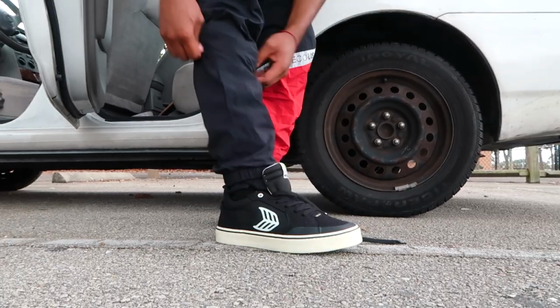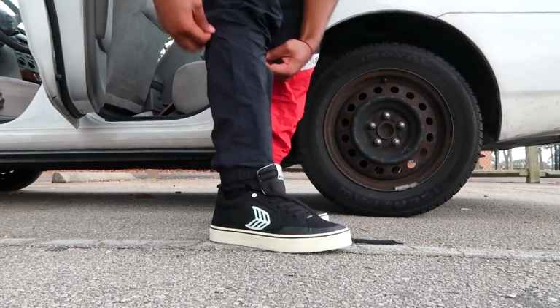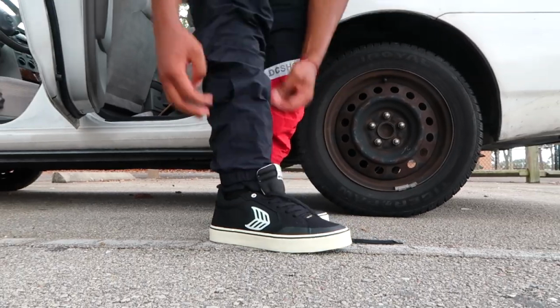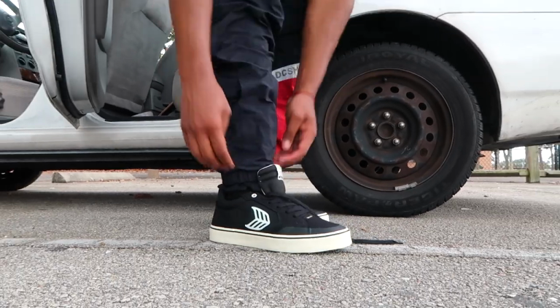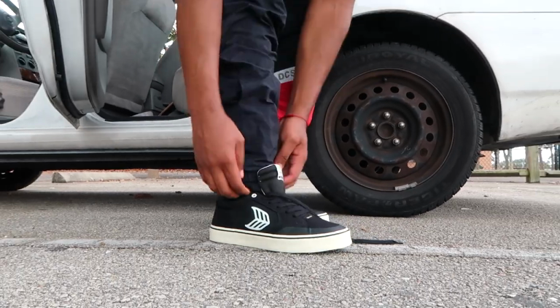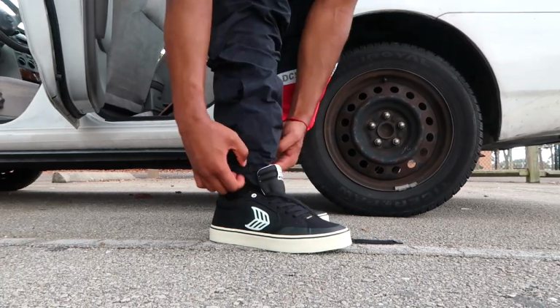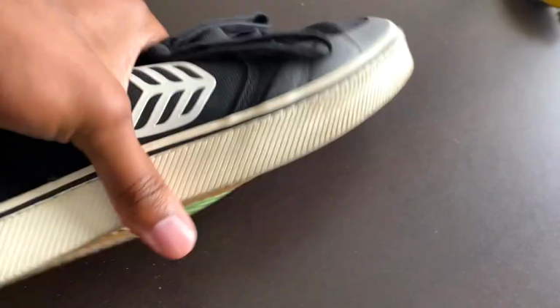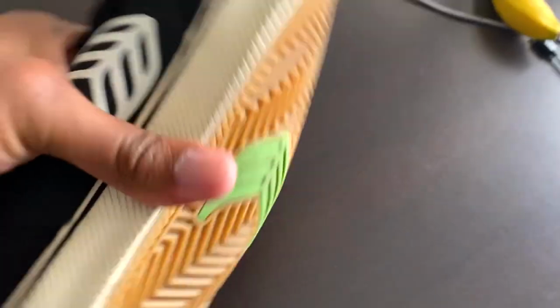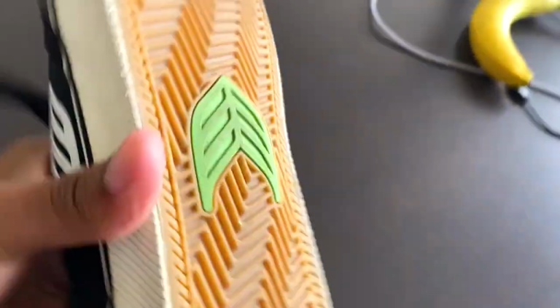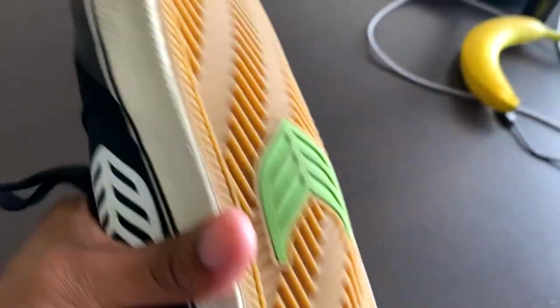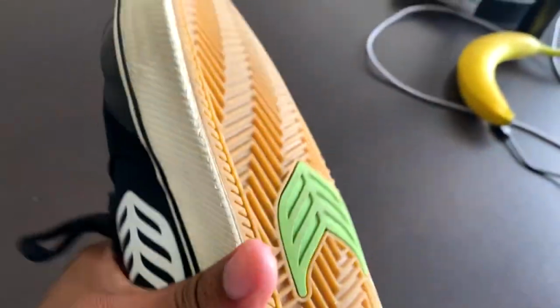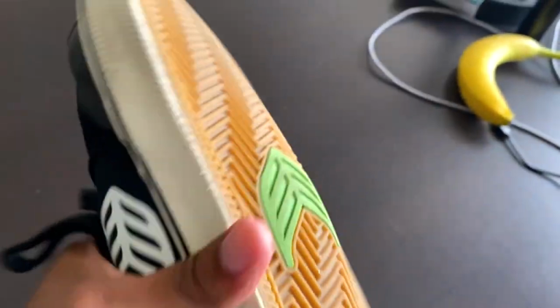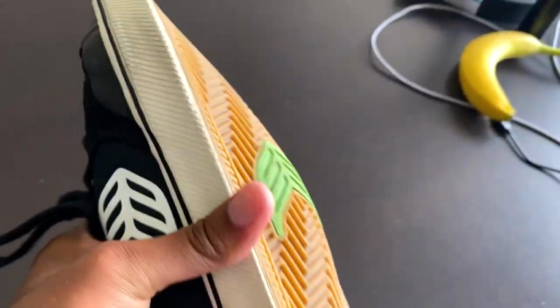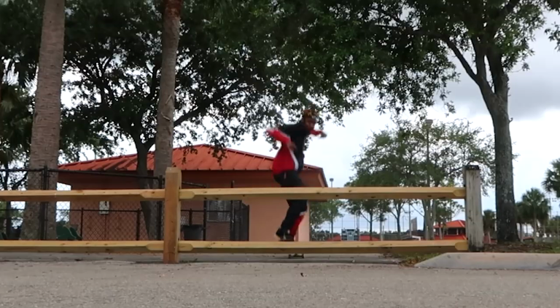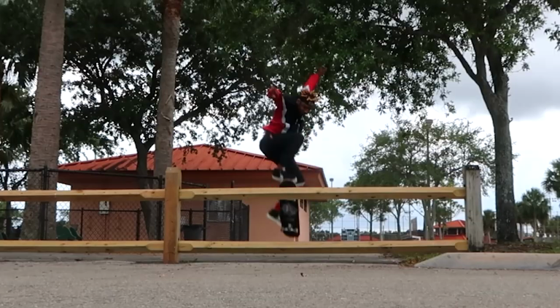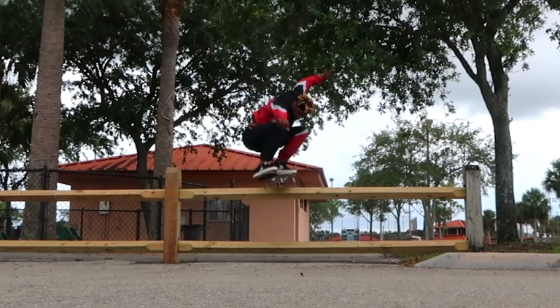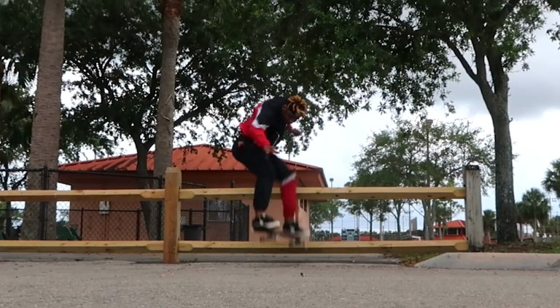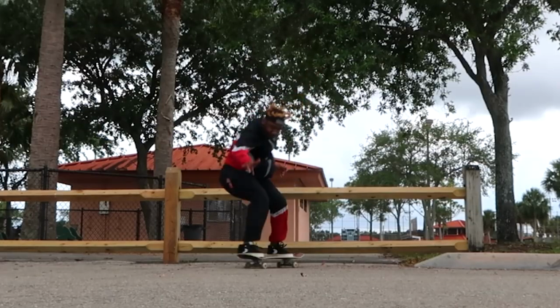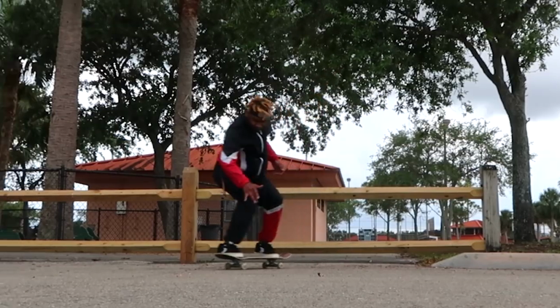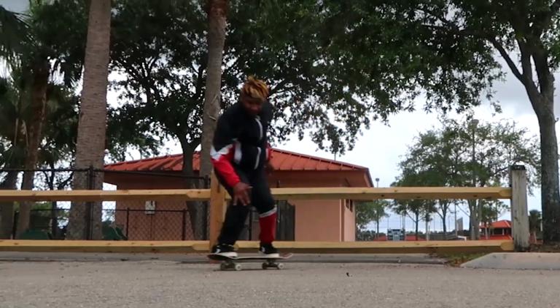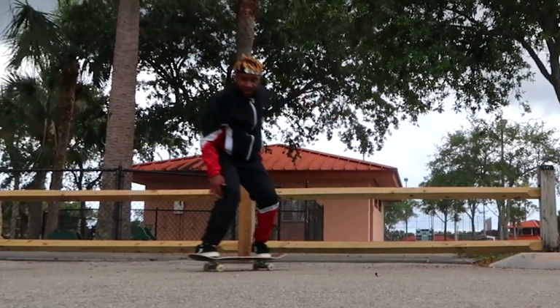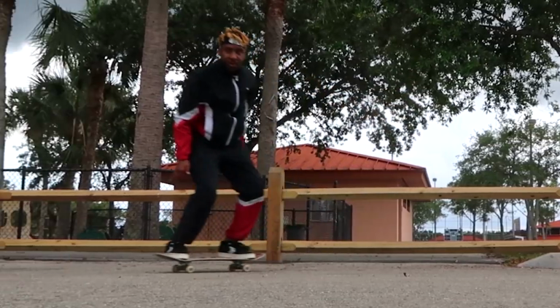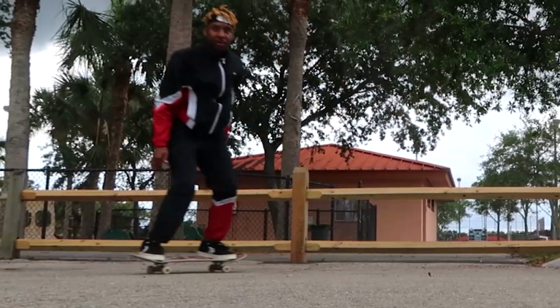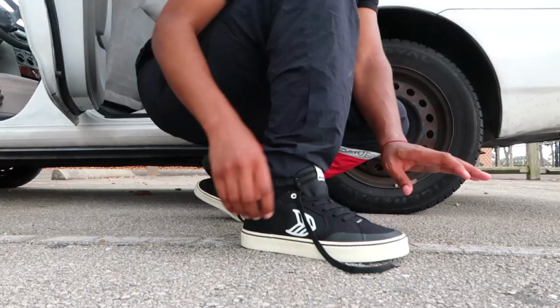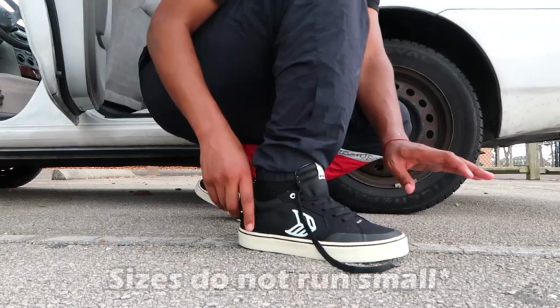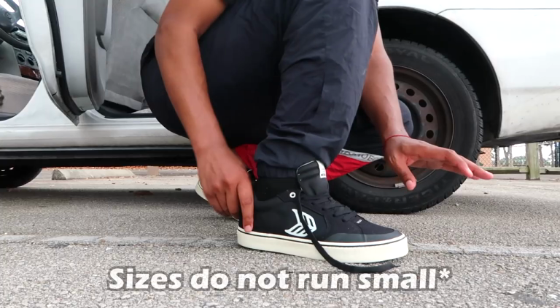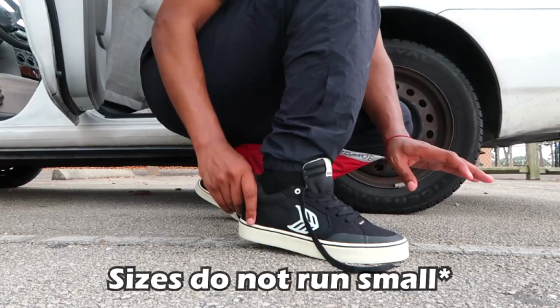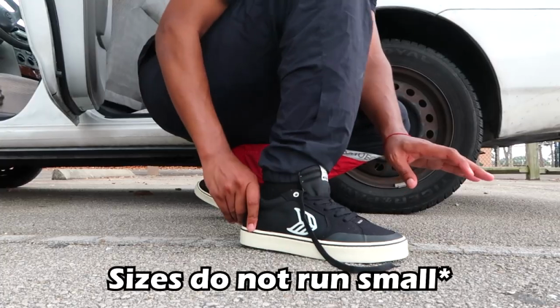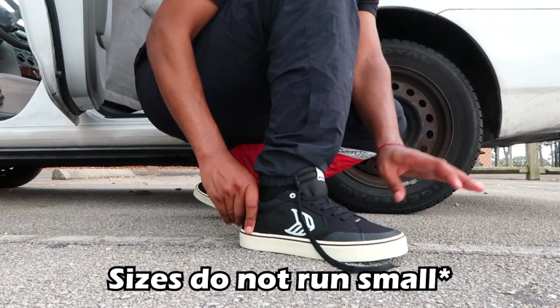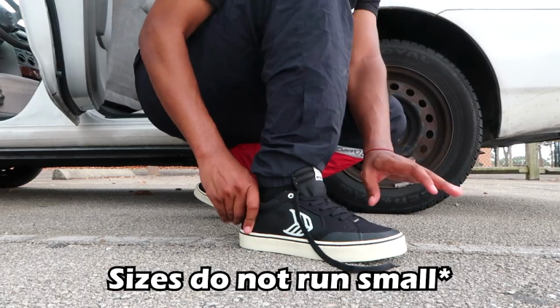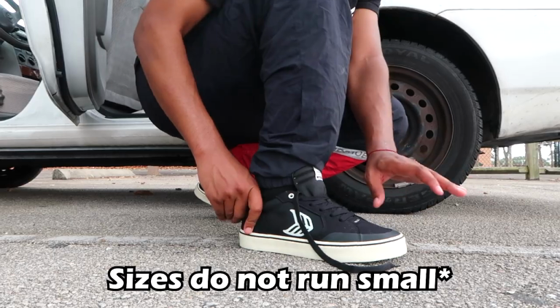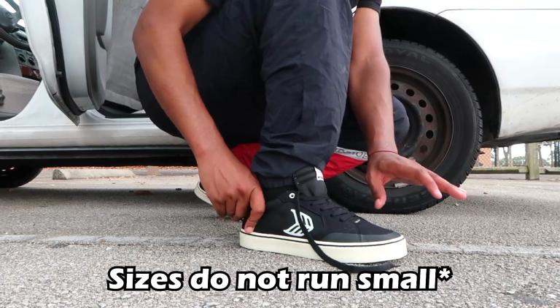Size ten and a half. It flexes. There's enough room in my foot.